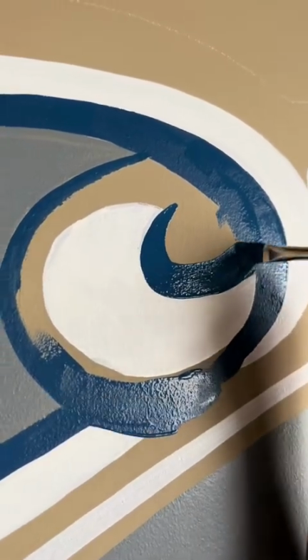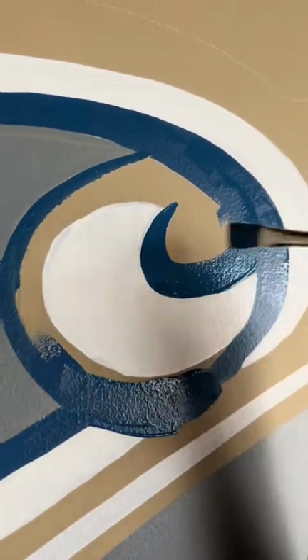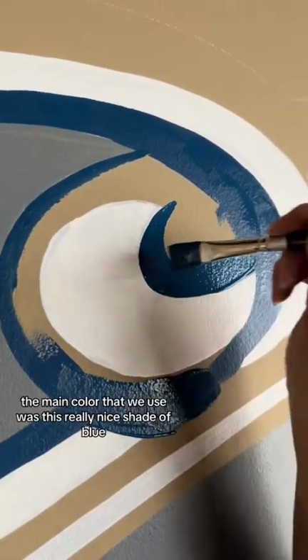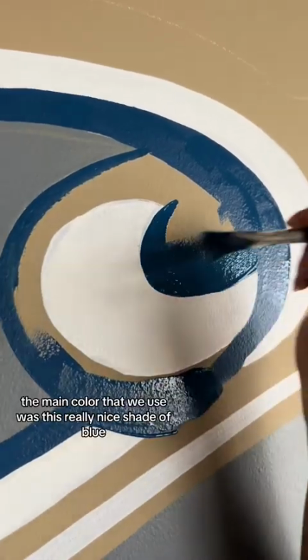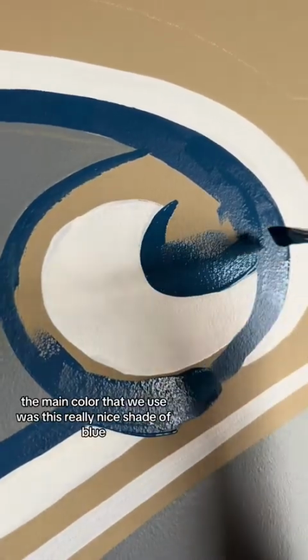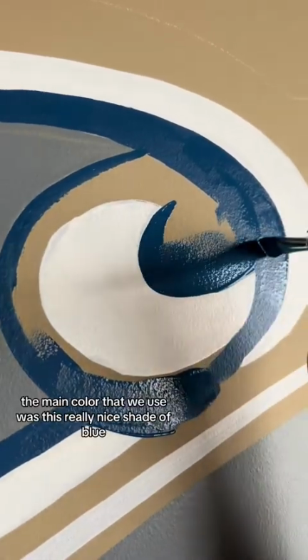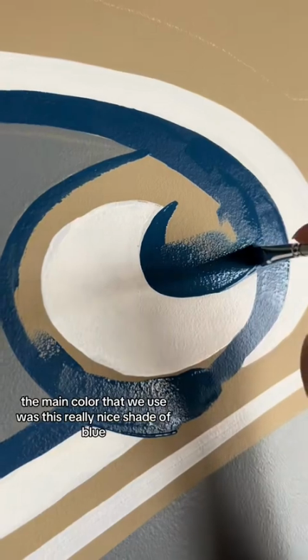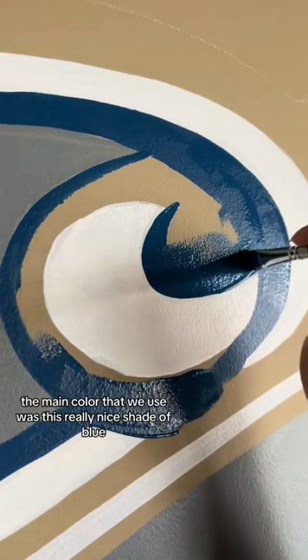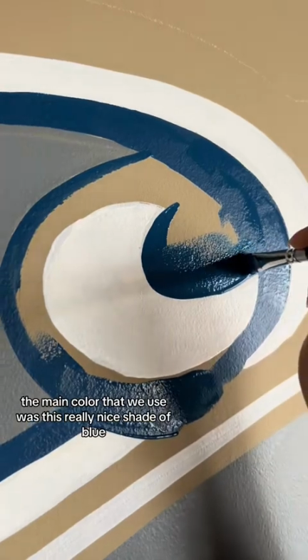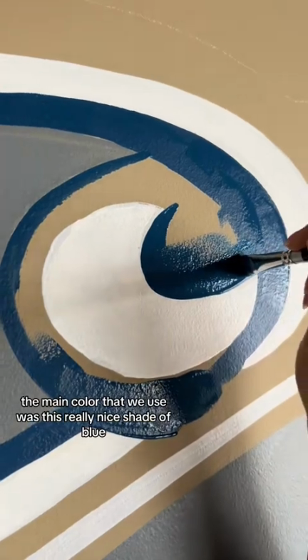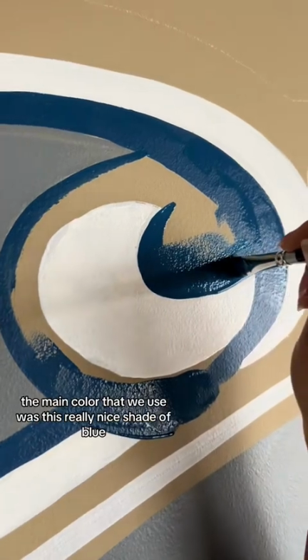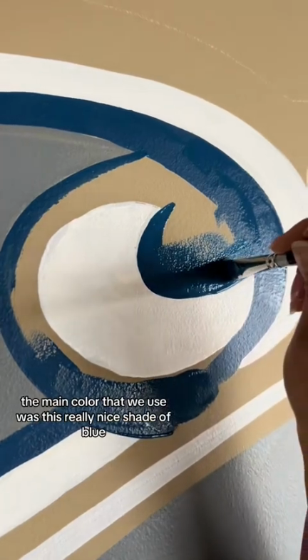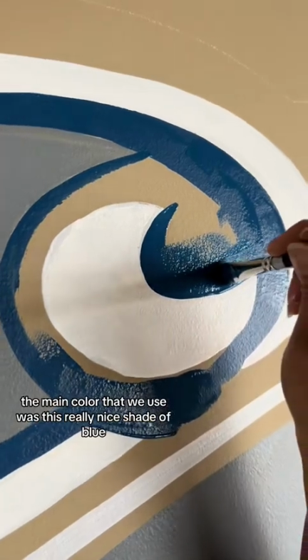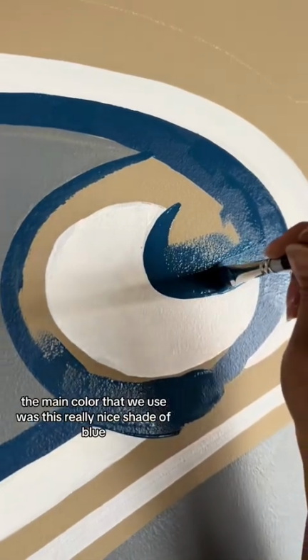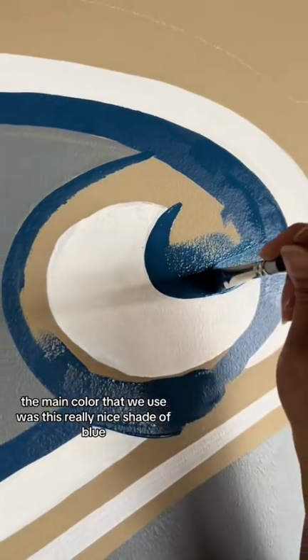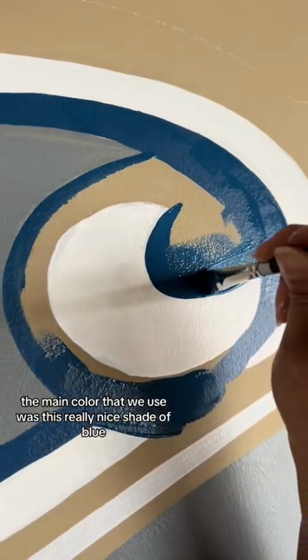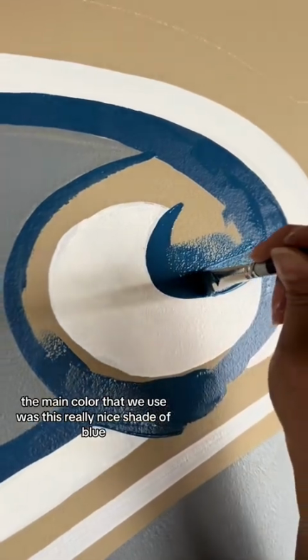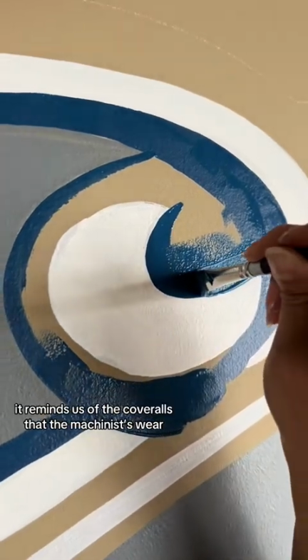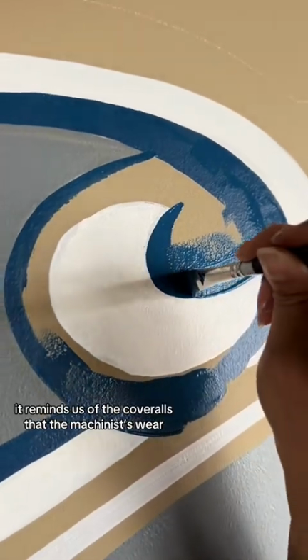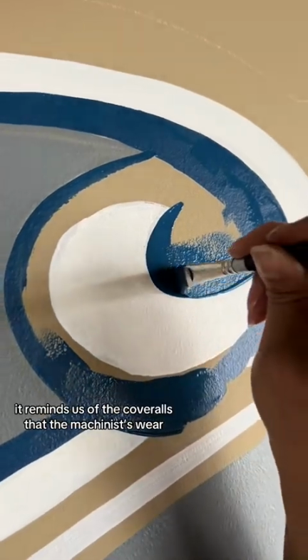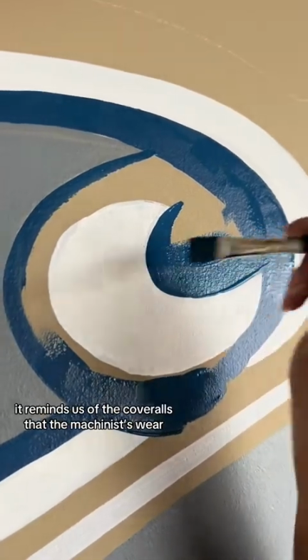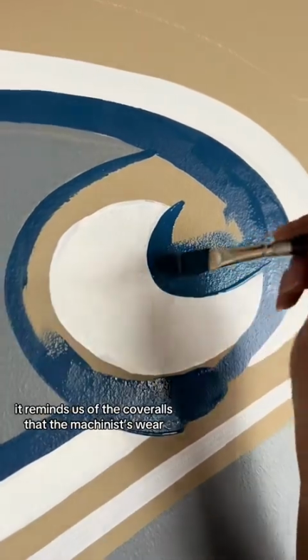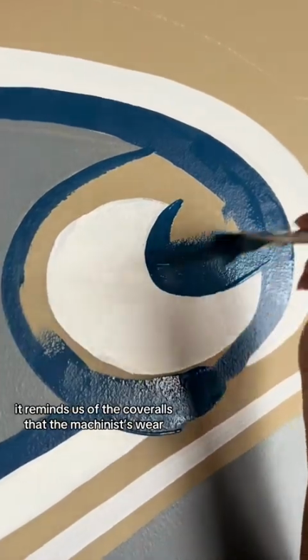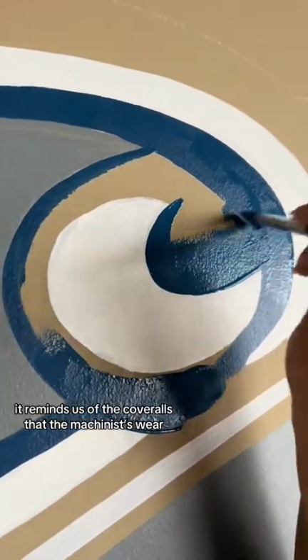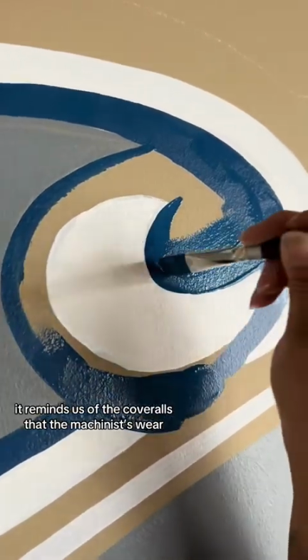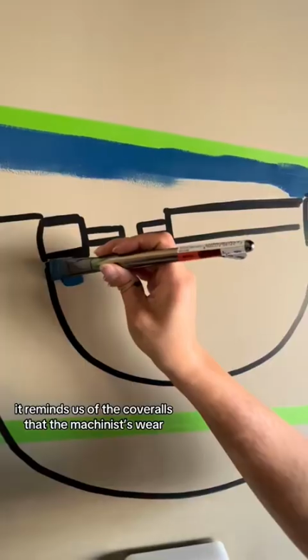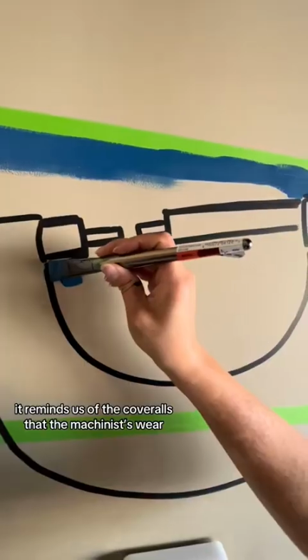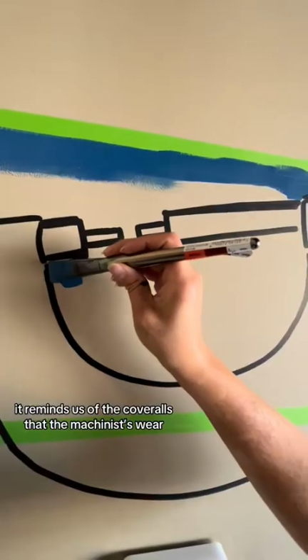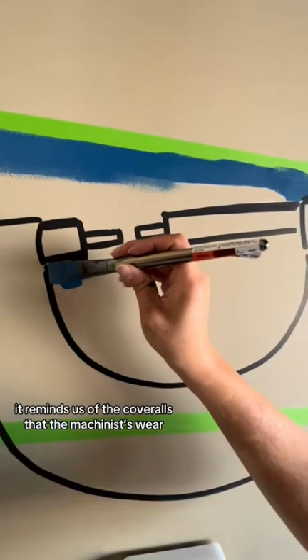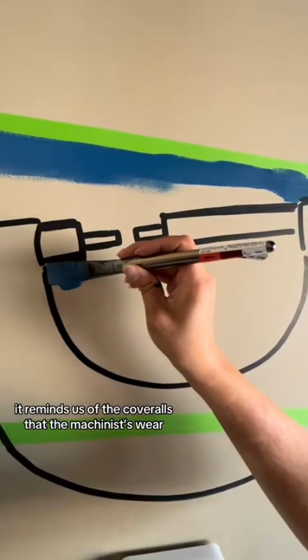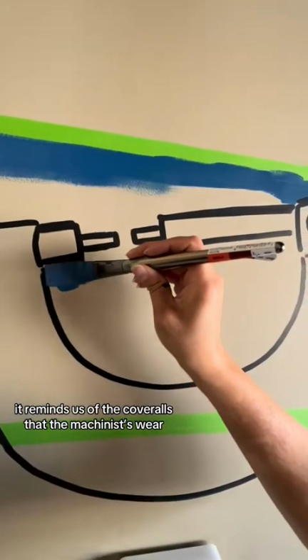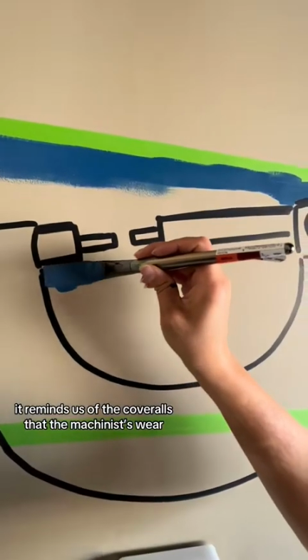The main color that we used was this really nice shade of blue. It reminds us of the coveralls that the machinists wear.